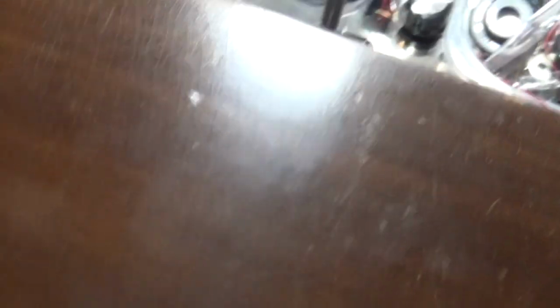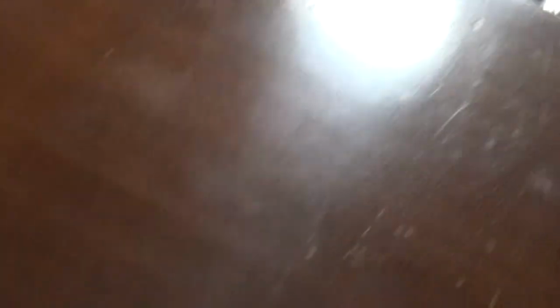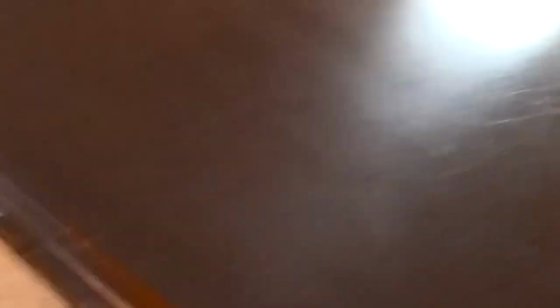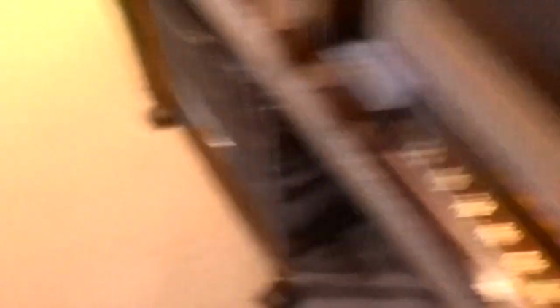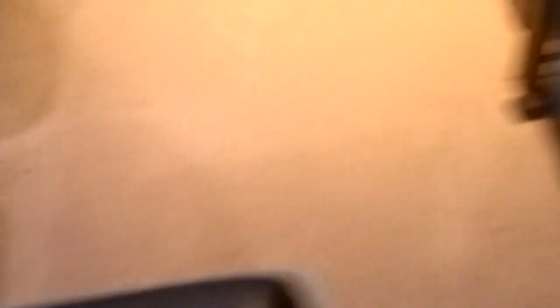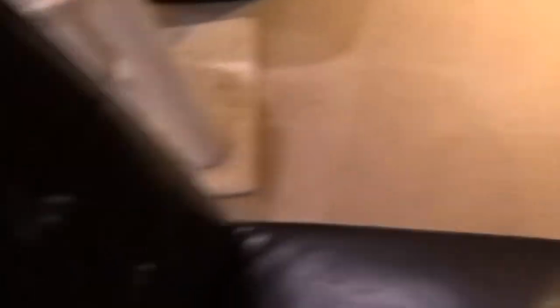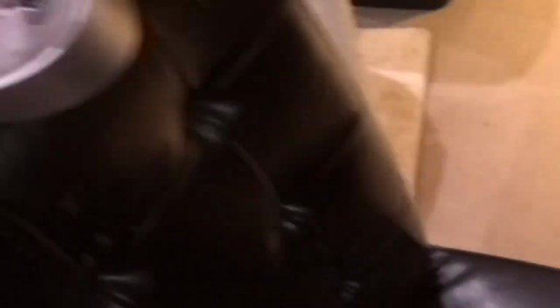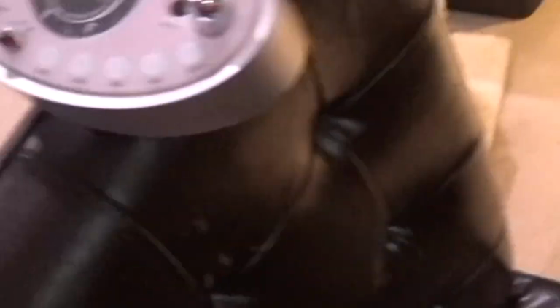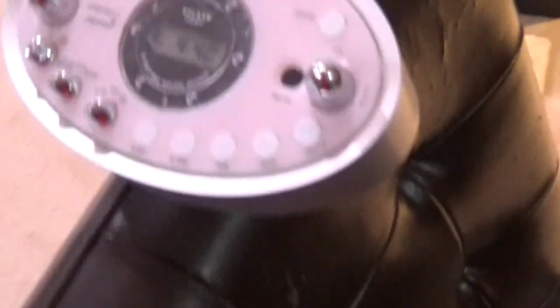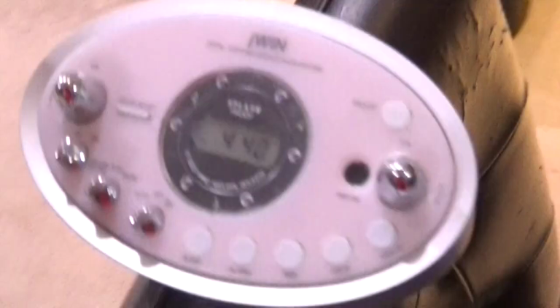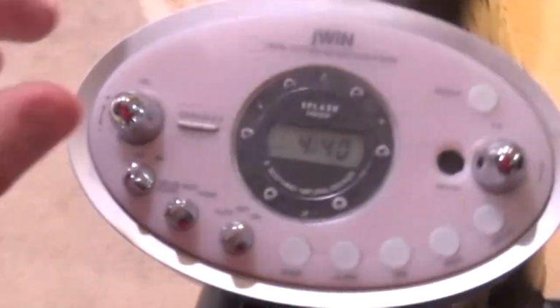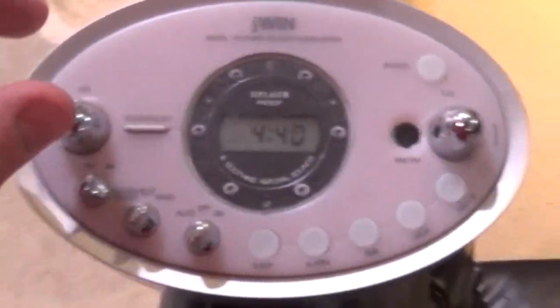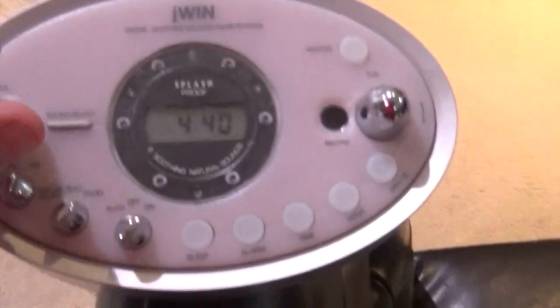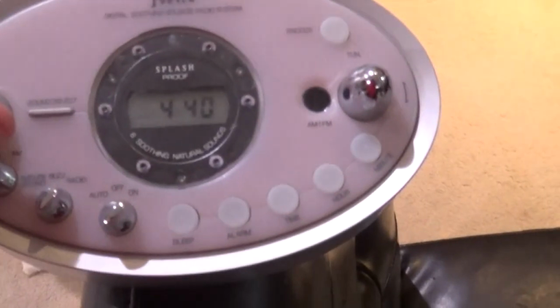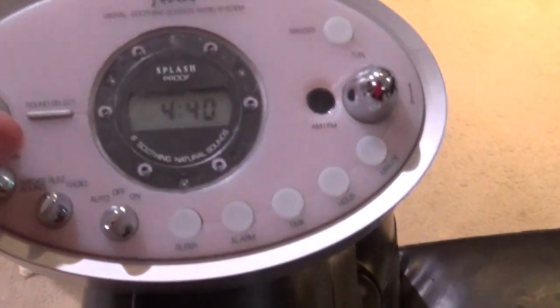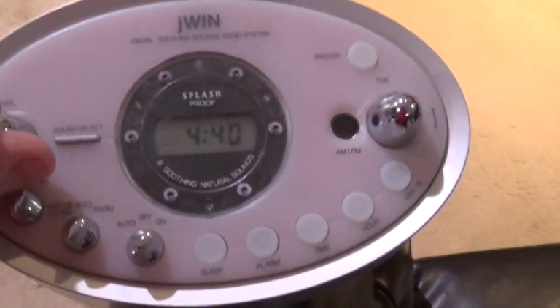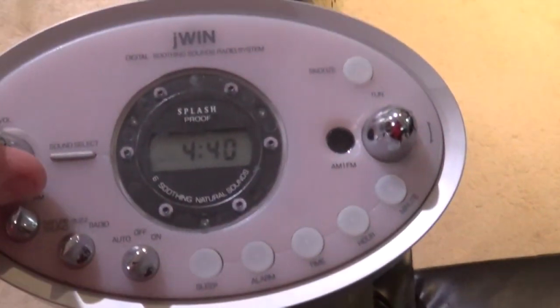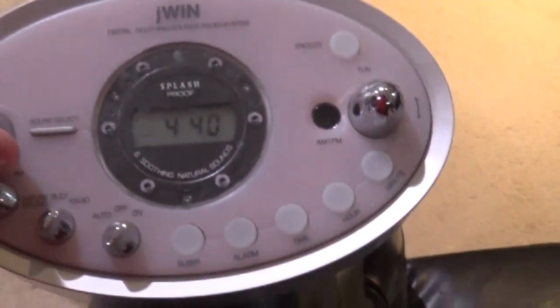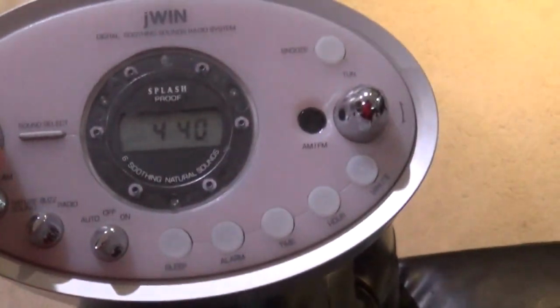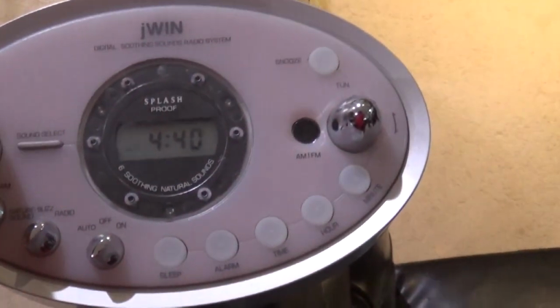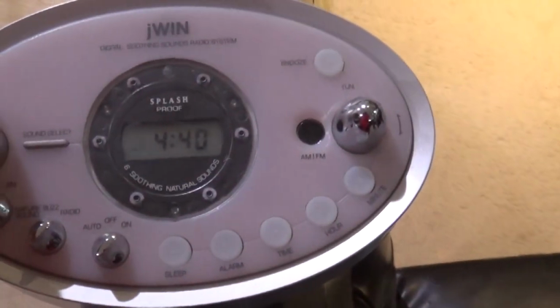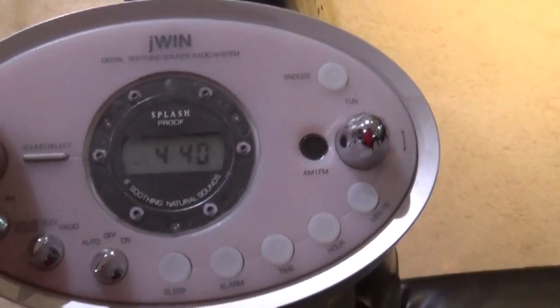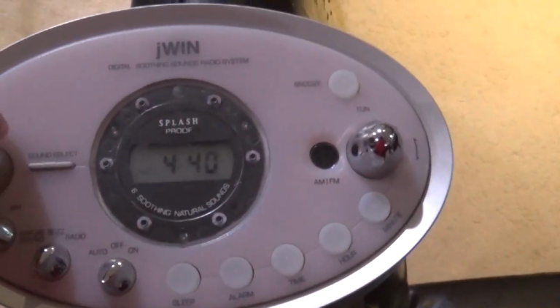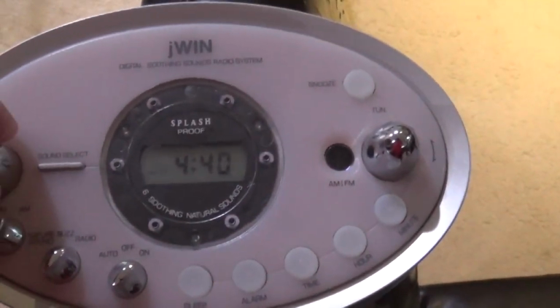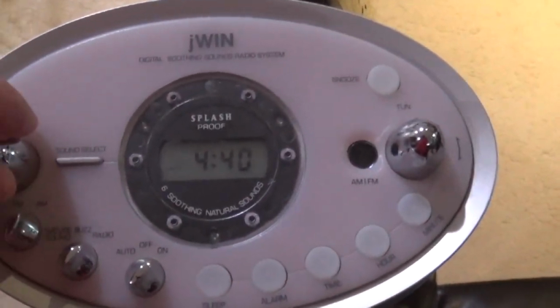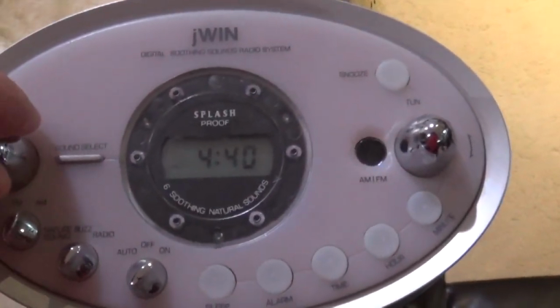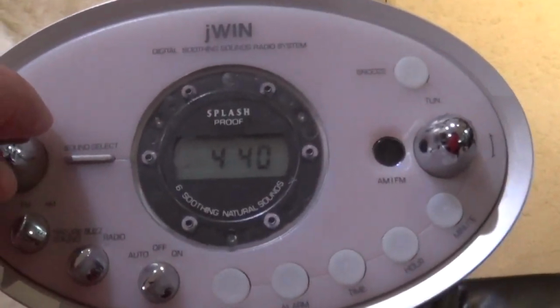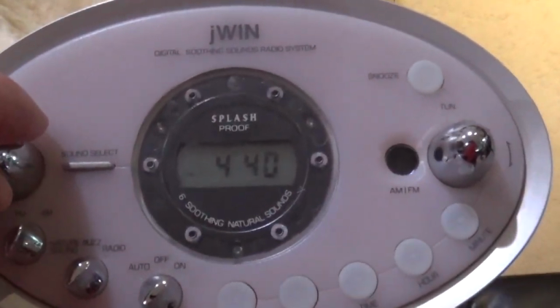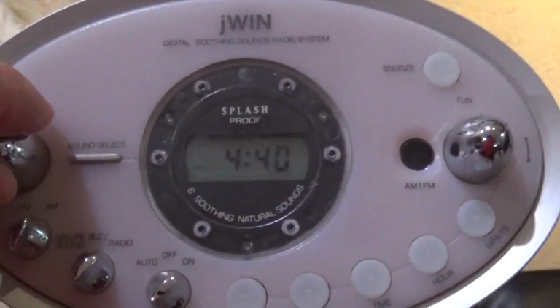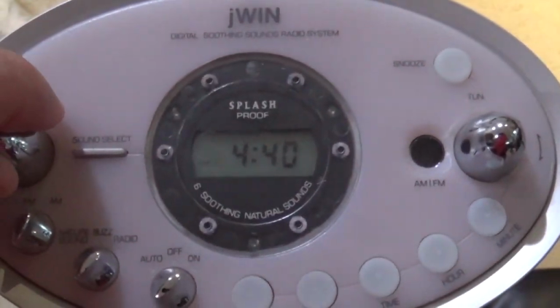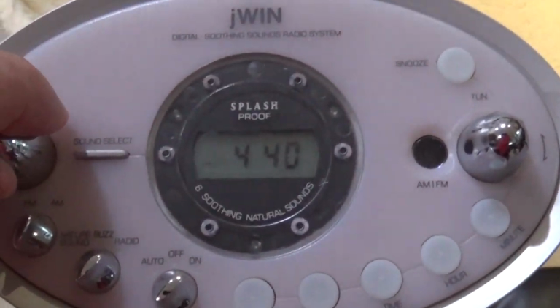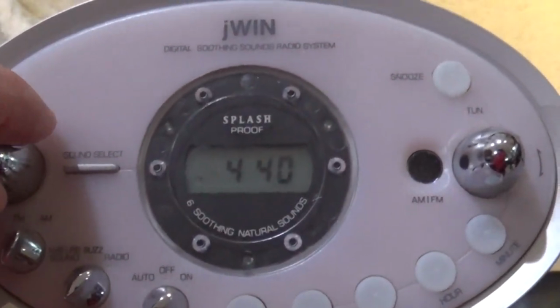So let's take a look at my radio here. Turn it on and let's see what we hear. Anyway, moving right along here.